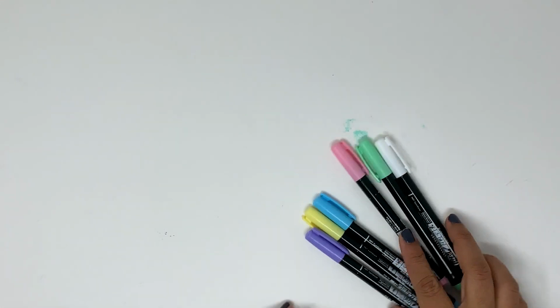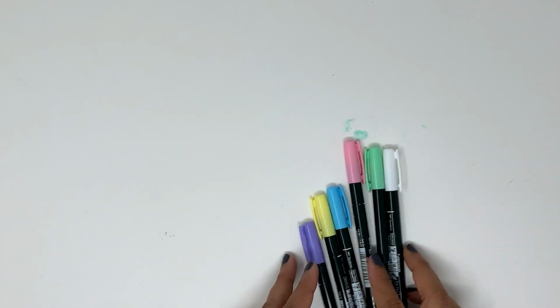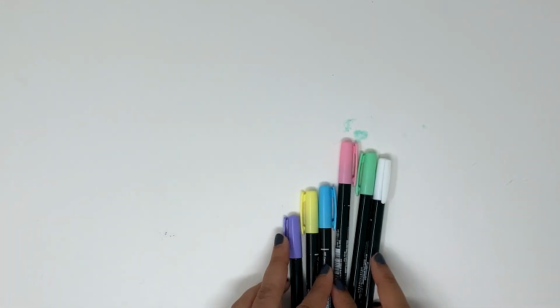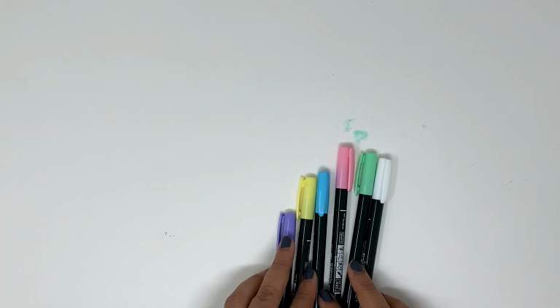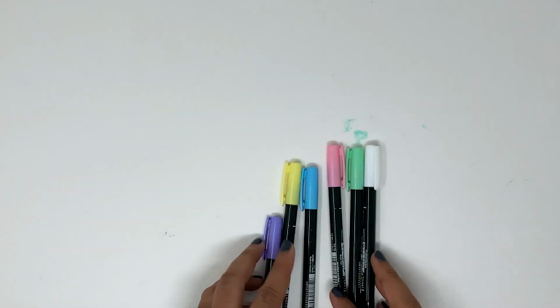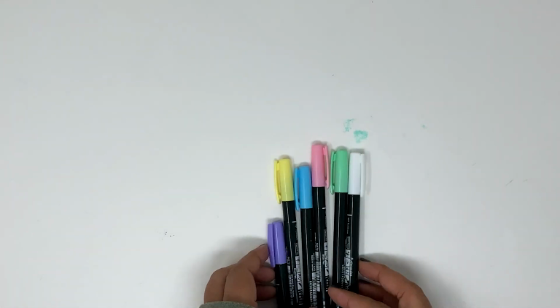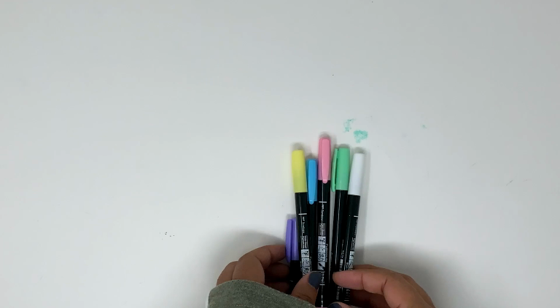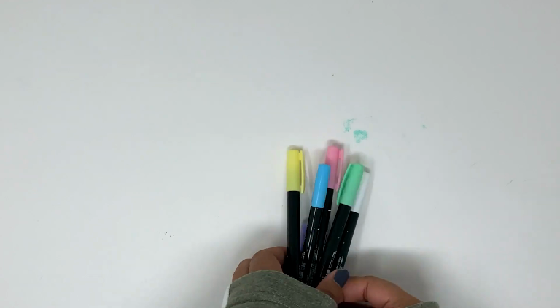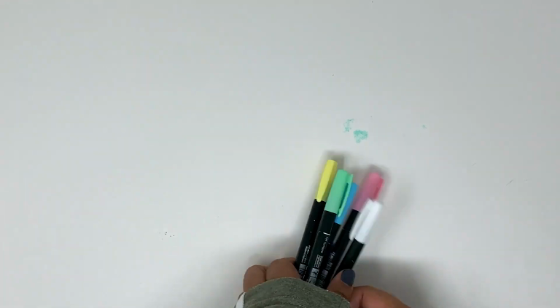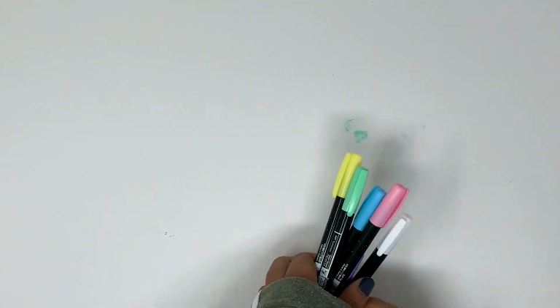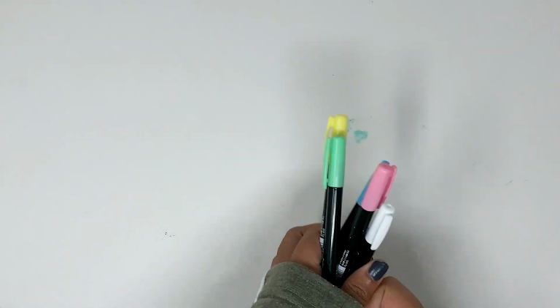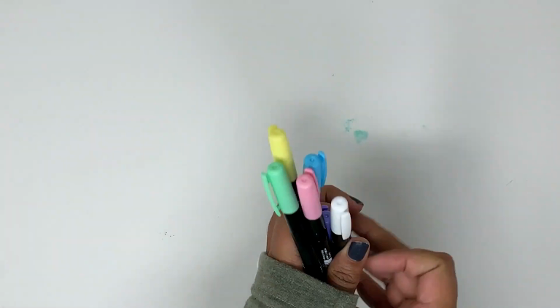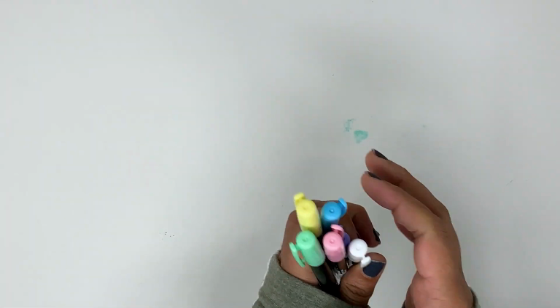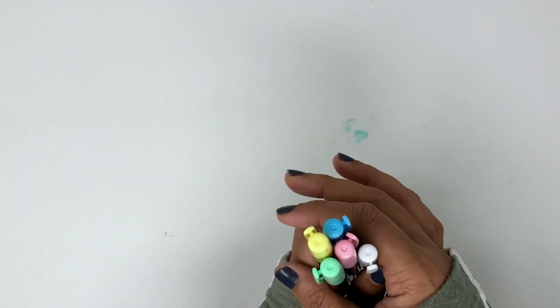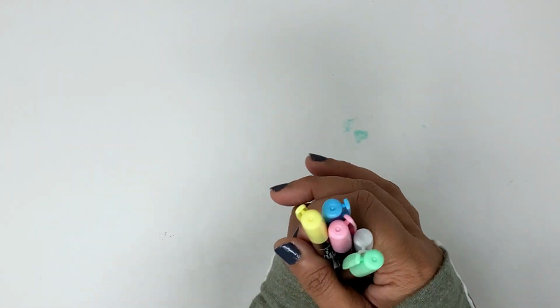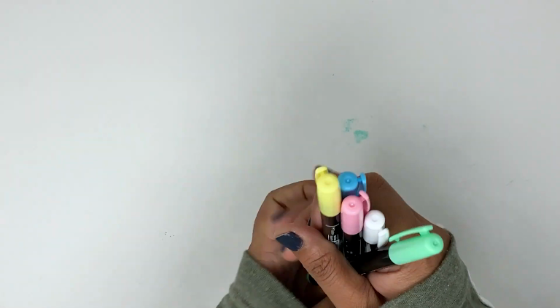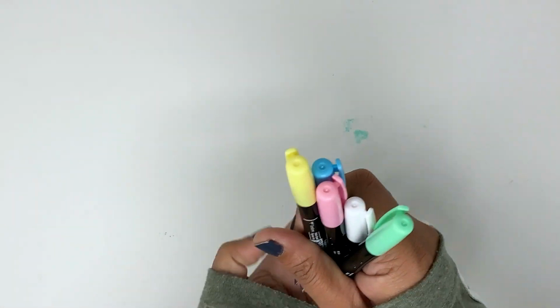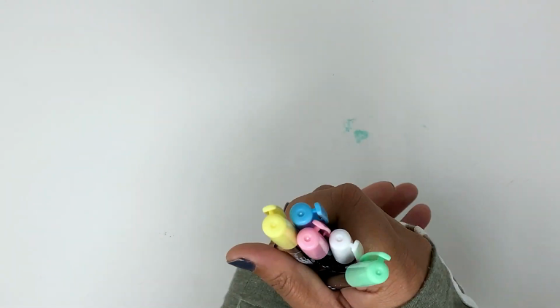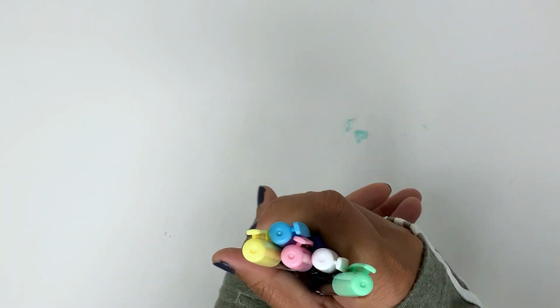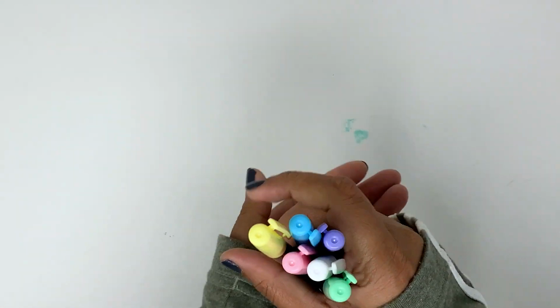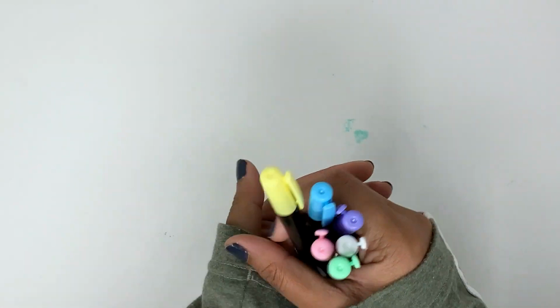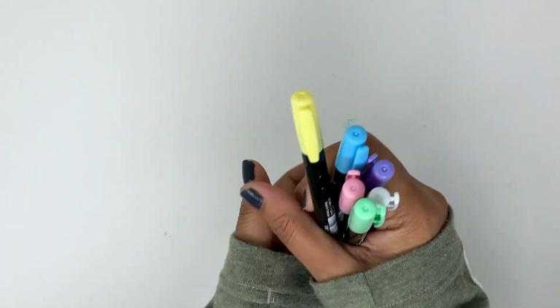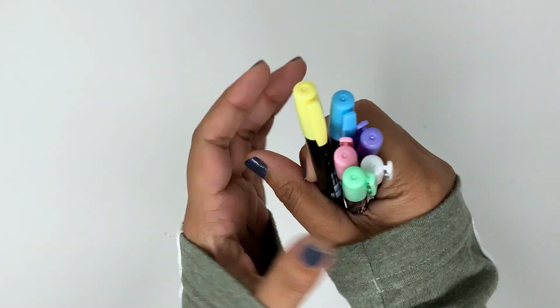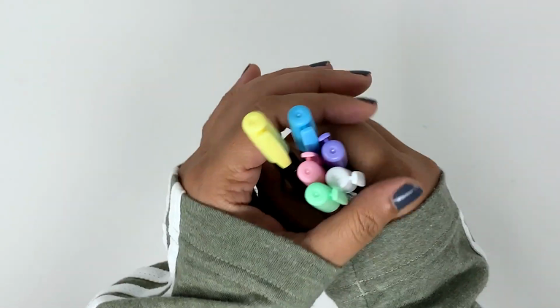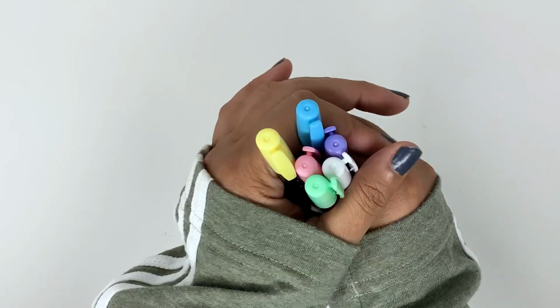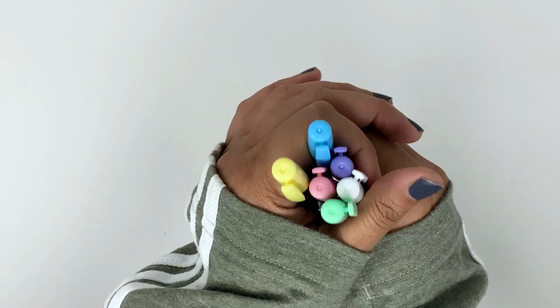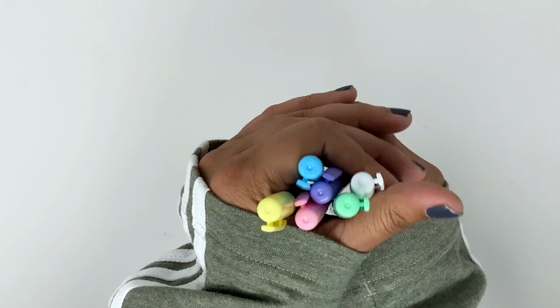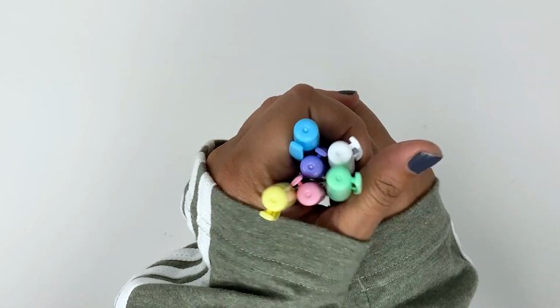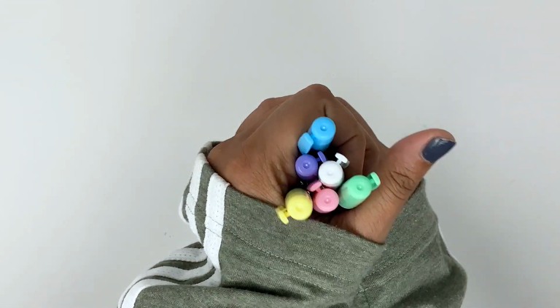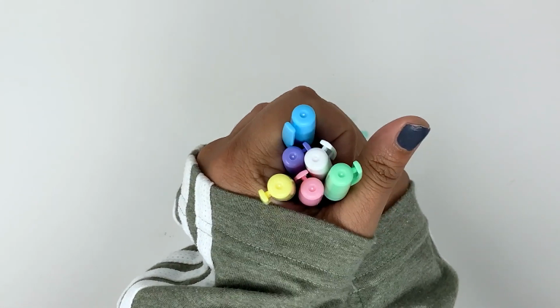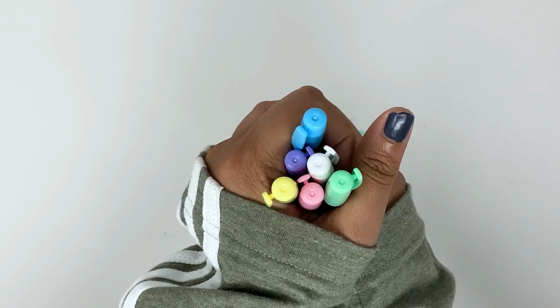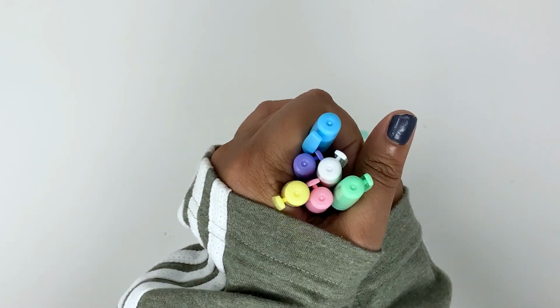The 6 new colors are white, pale yellow, light green, light blue, lavender, and soft pink.